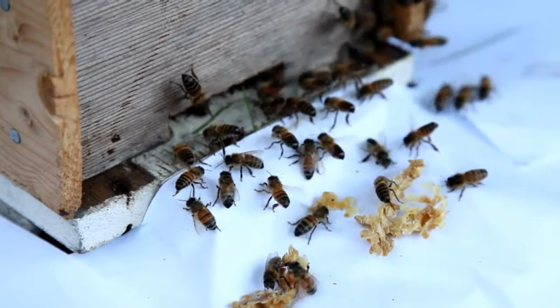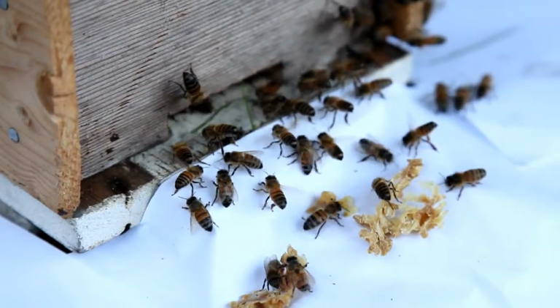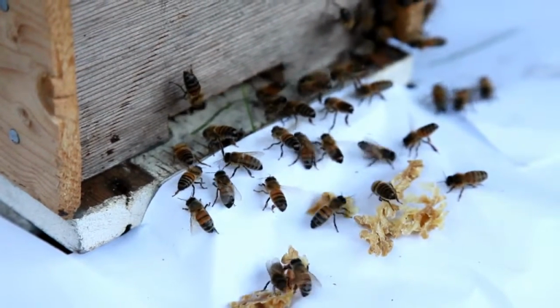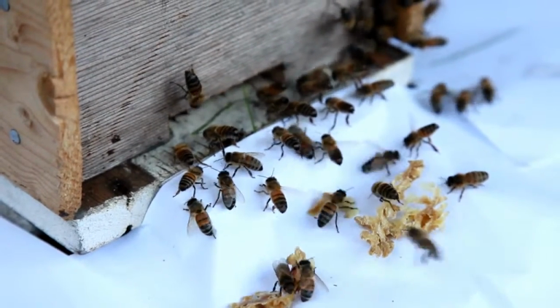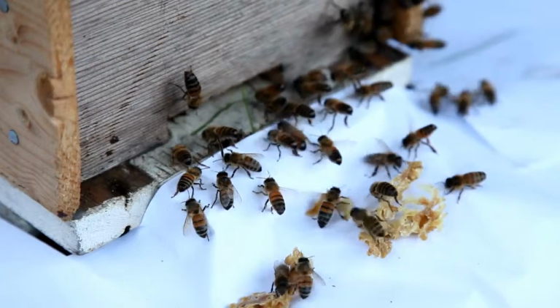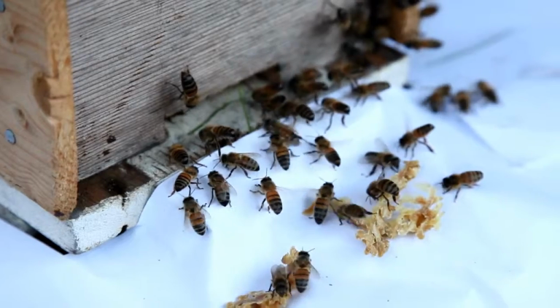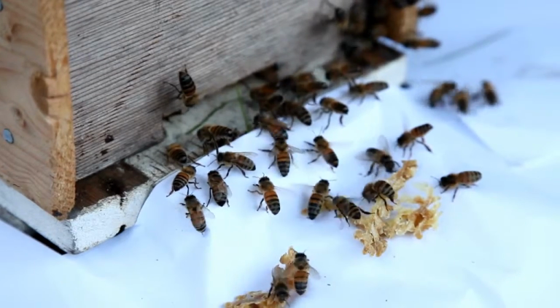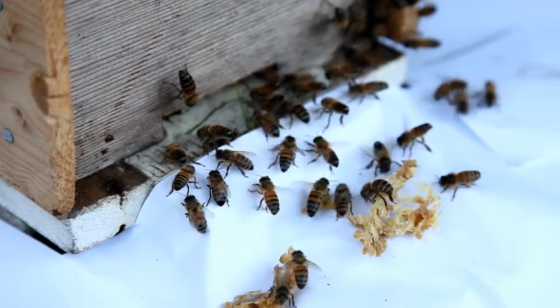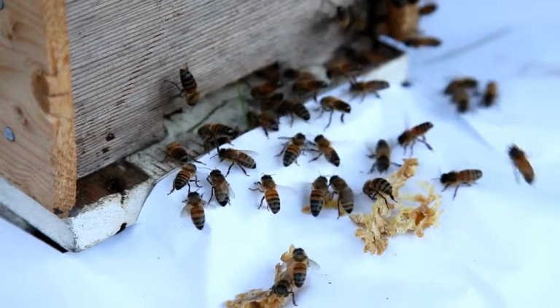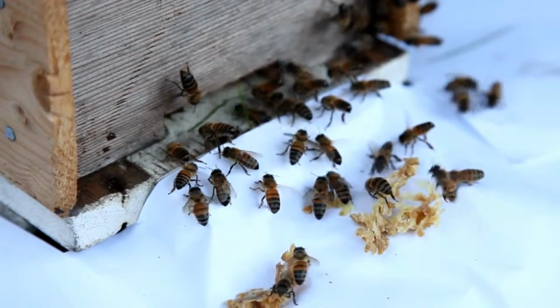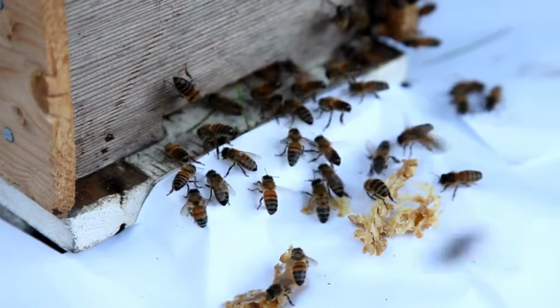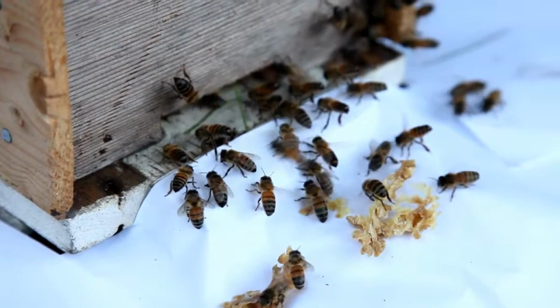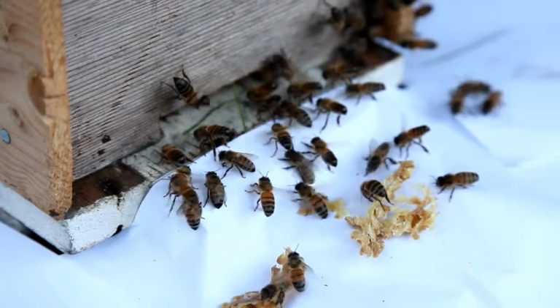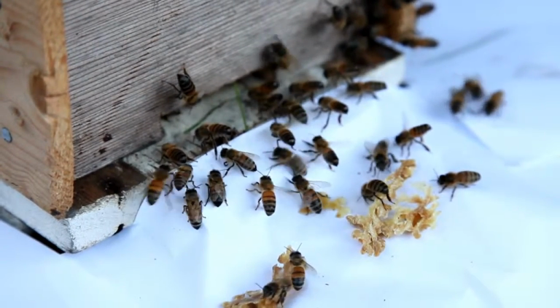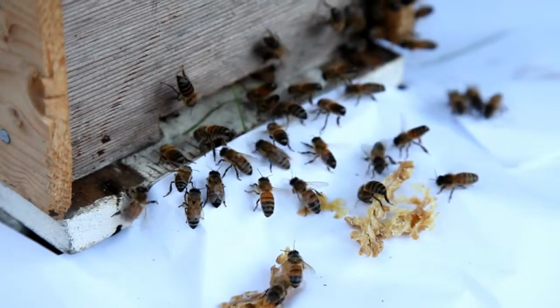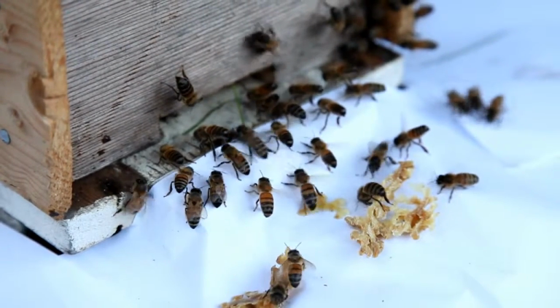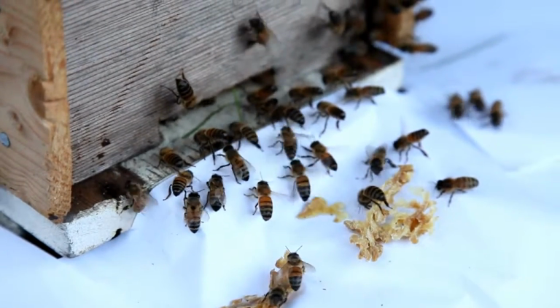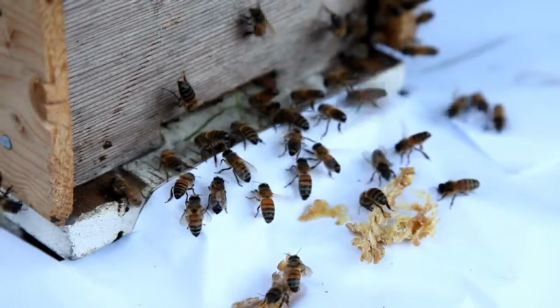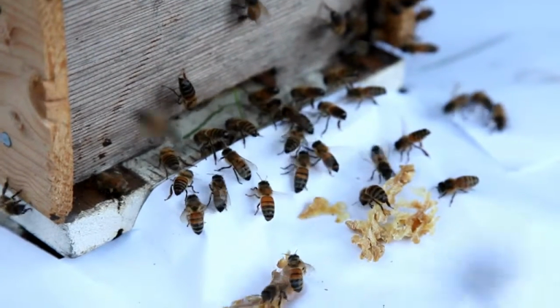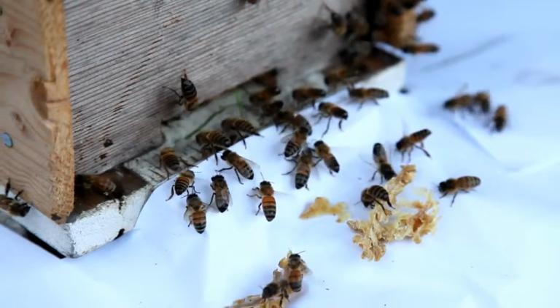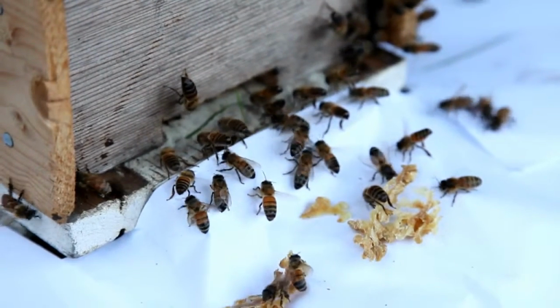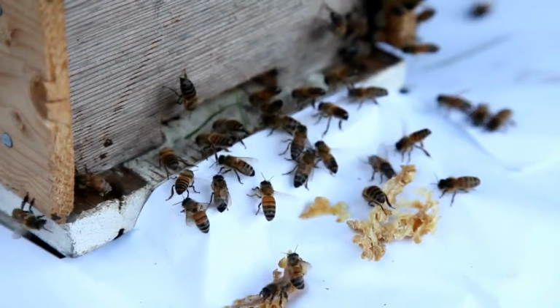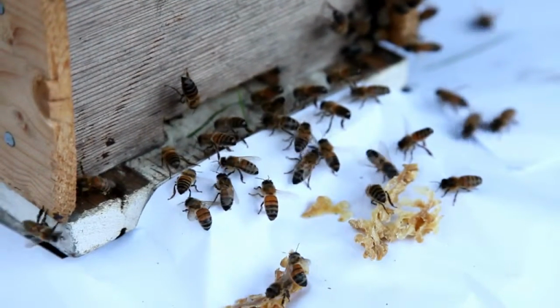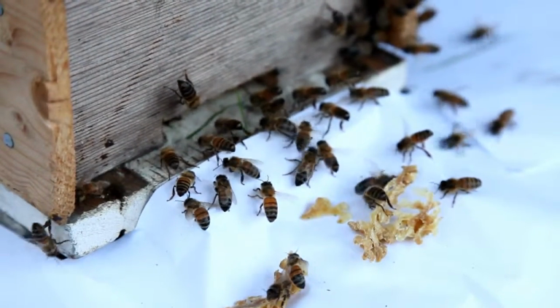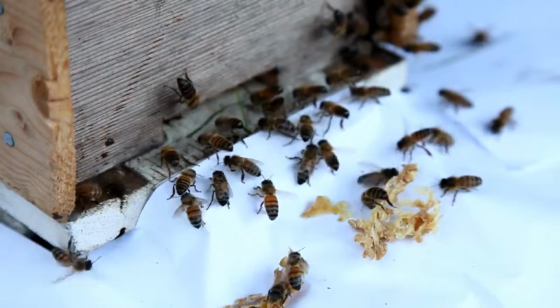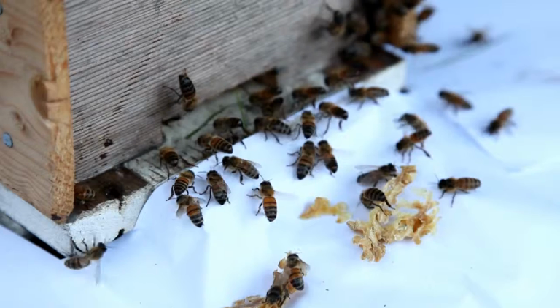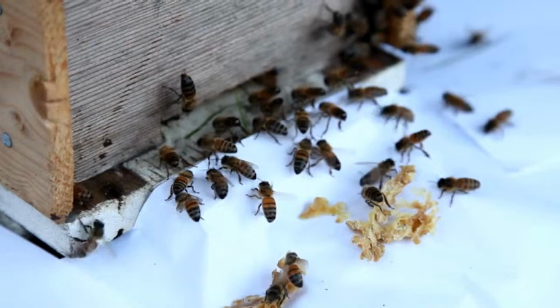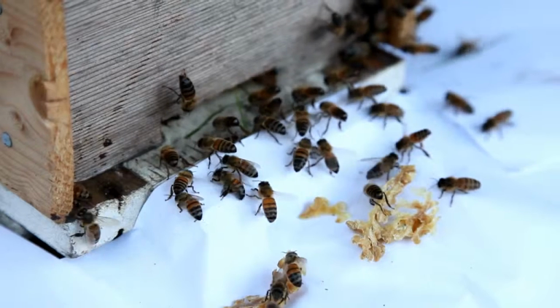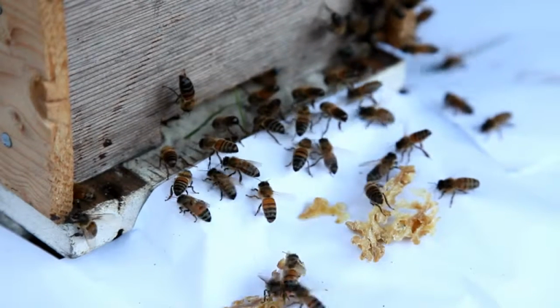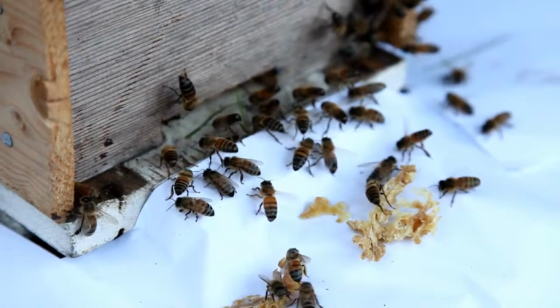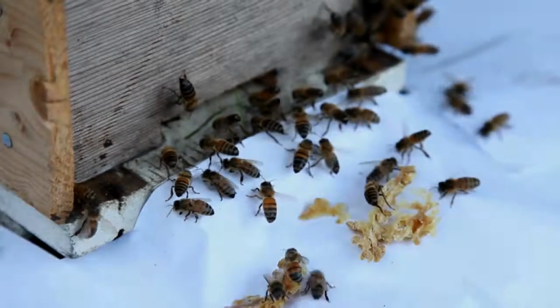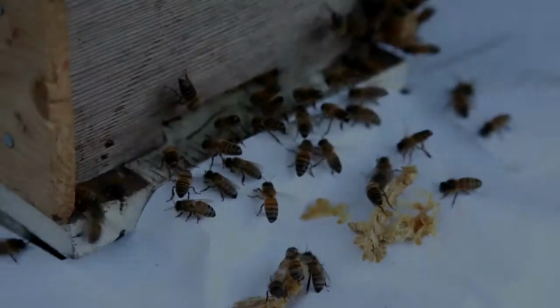So fingers crossed they'll stay in the nuke box for a few days — put a feed on — and we'll have ourselves another little colony to build up for the winter.